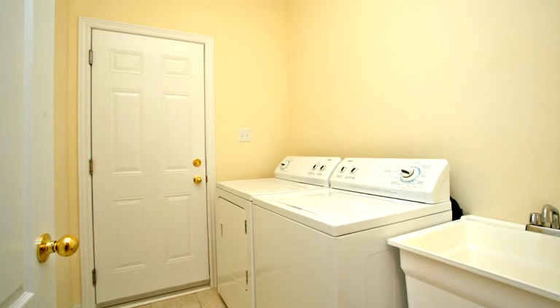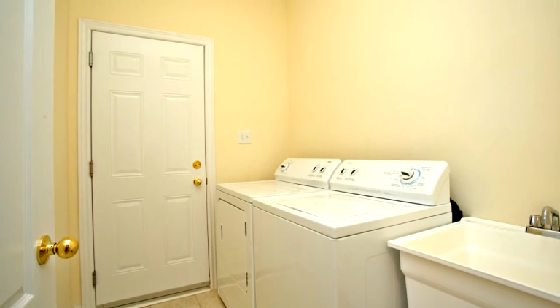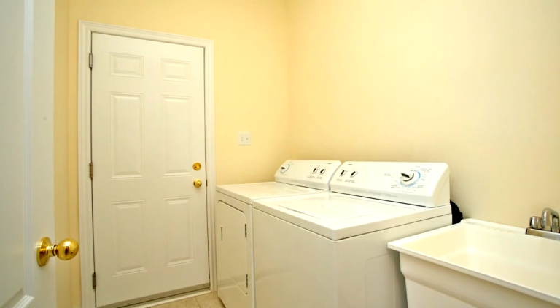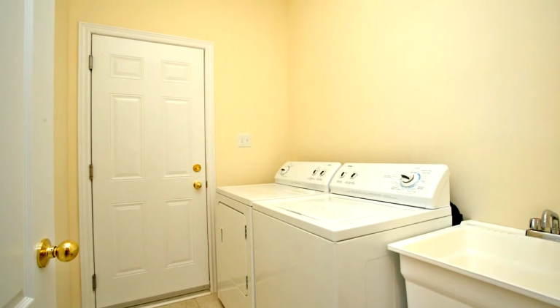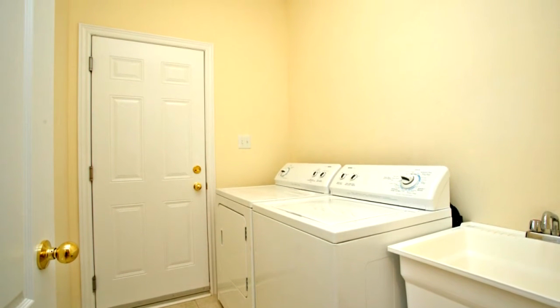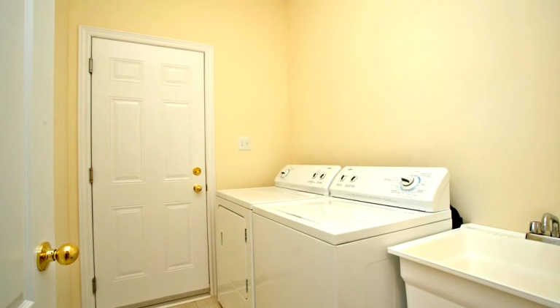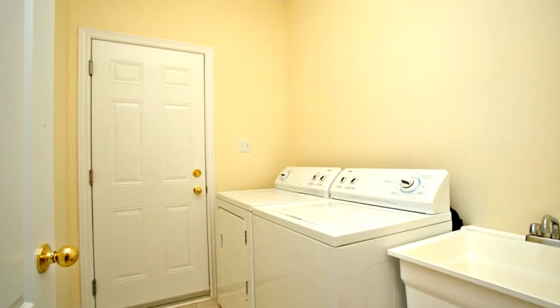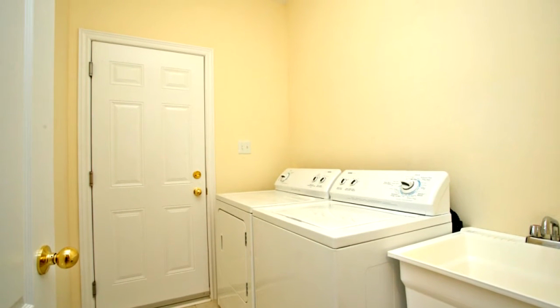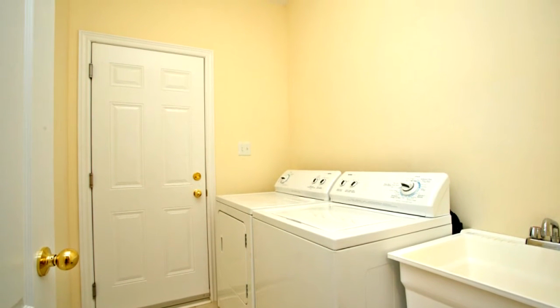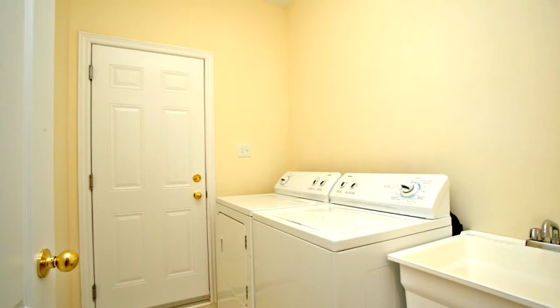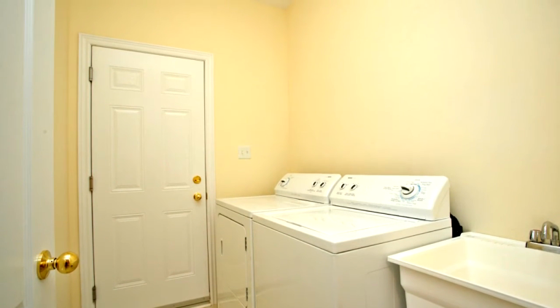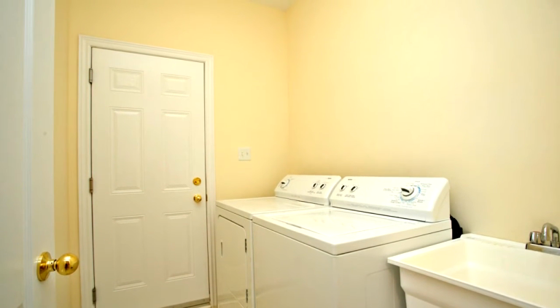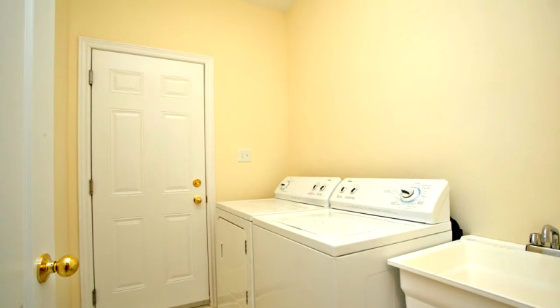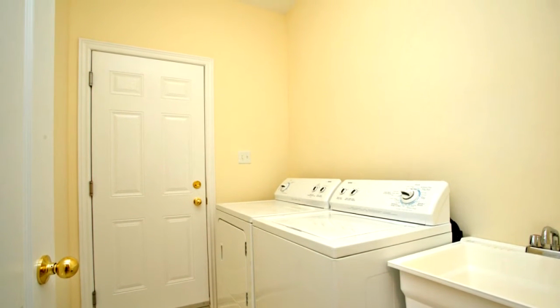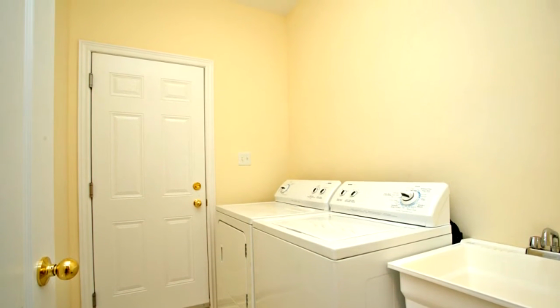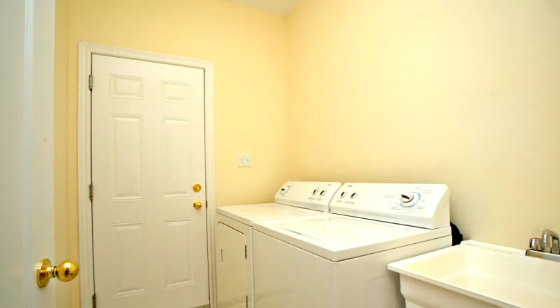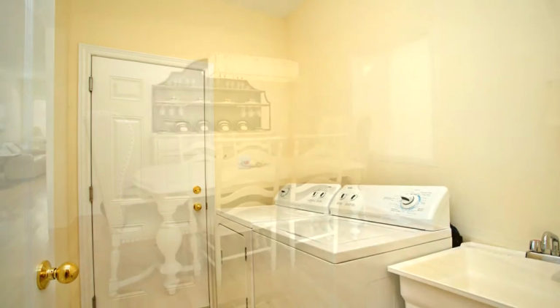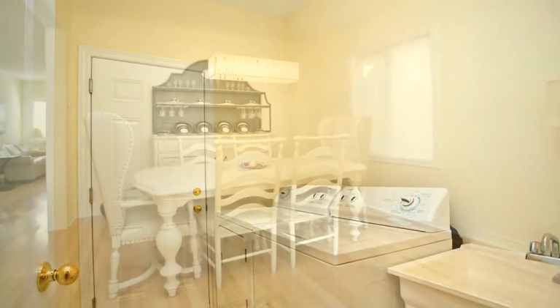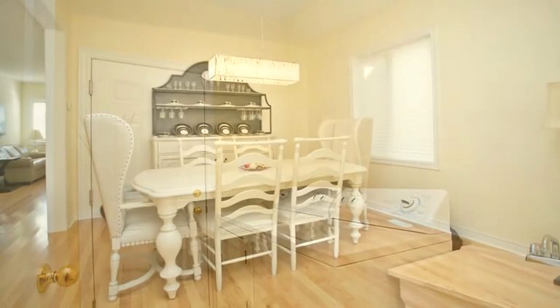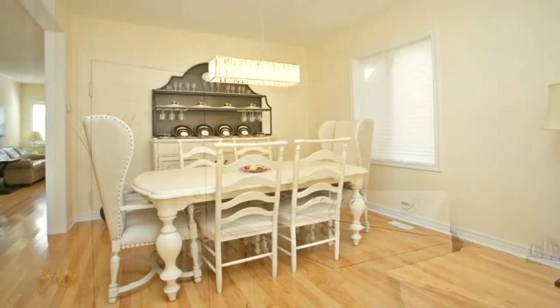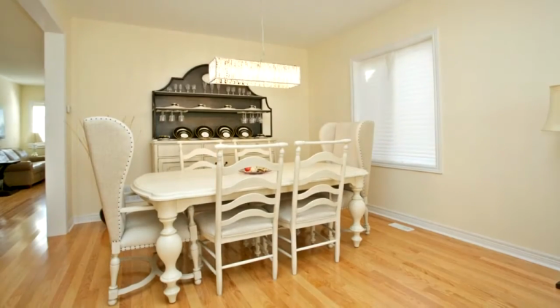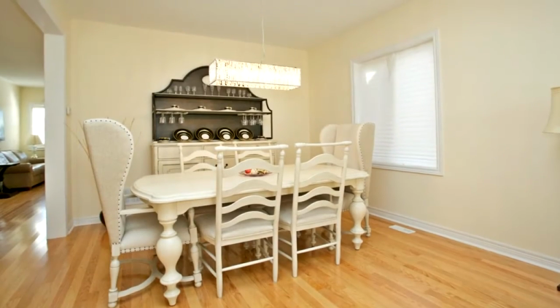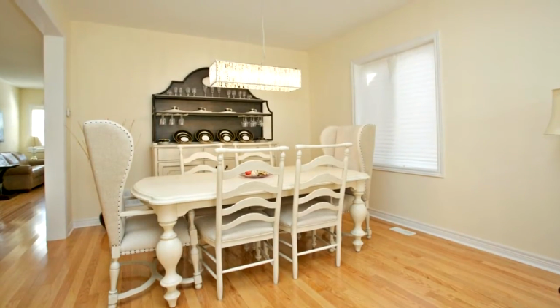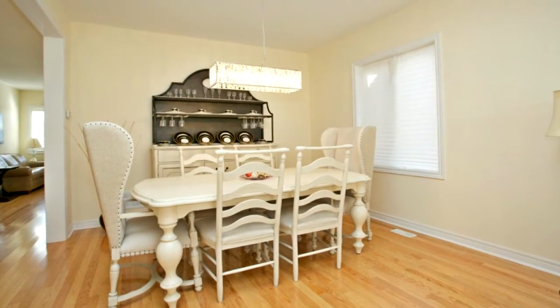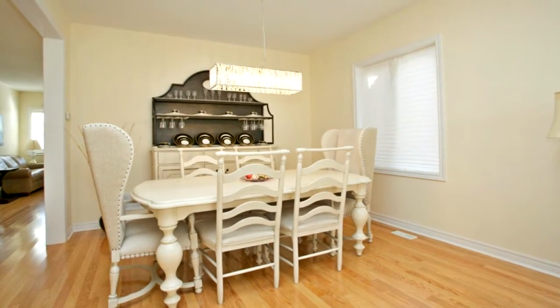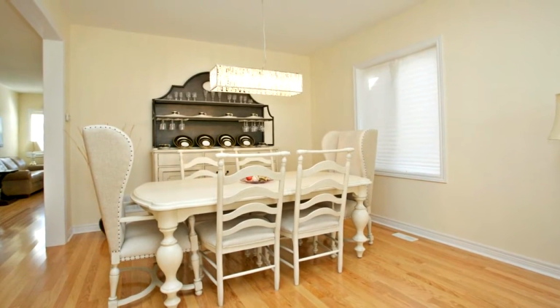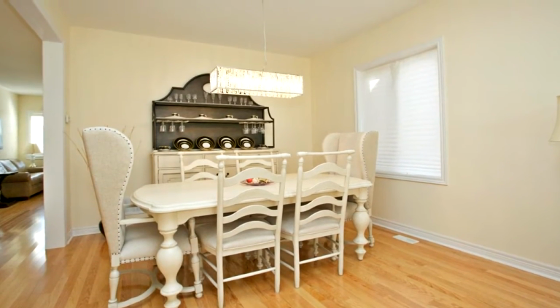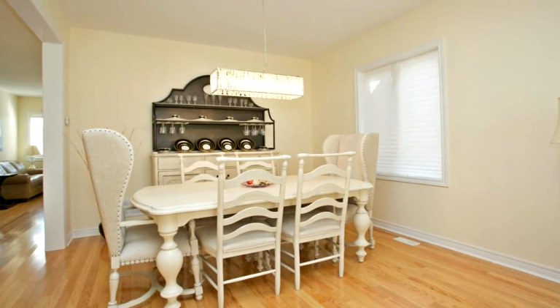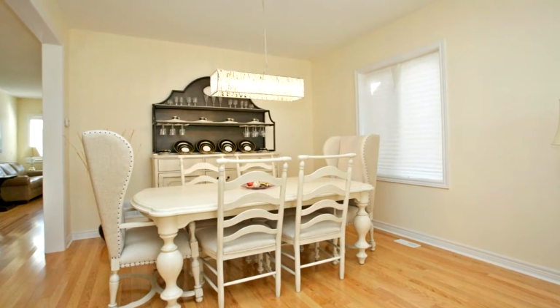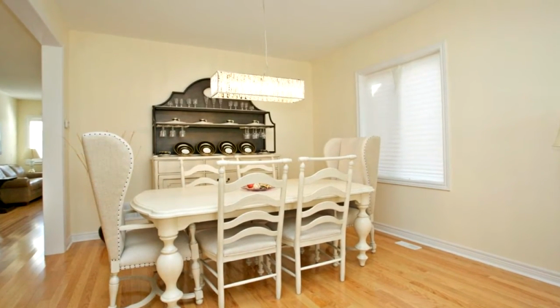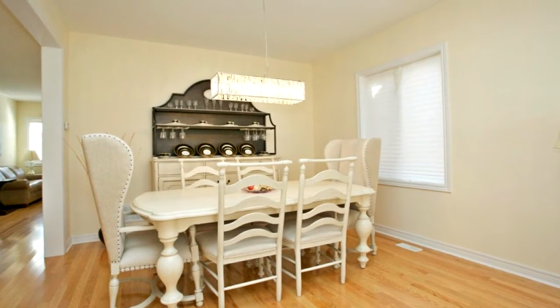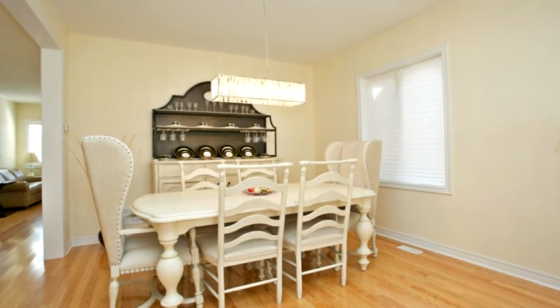Included are all five stainless steel appliances: fridge, stove, dishwasher, and built-in microwave with range fan.